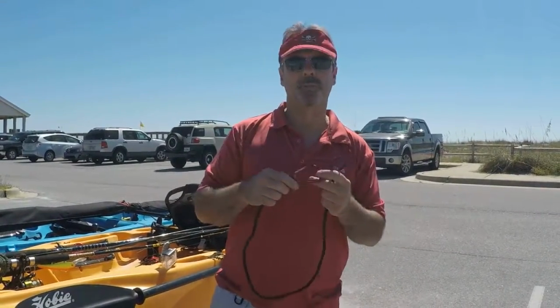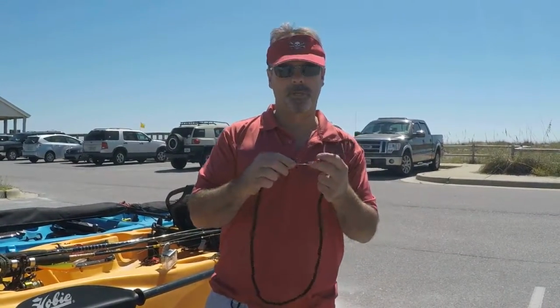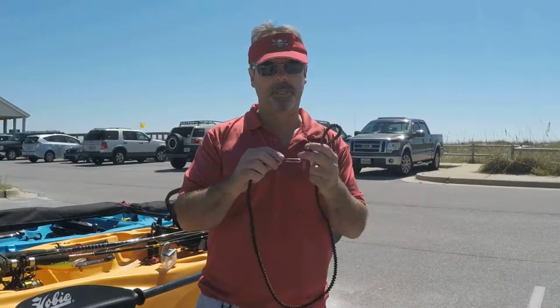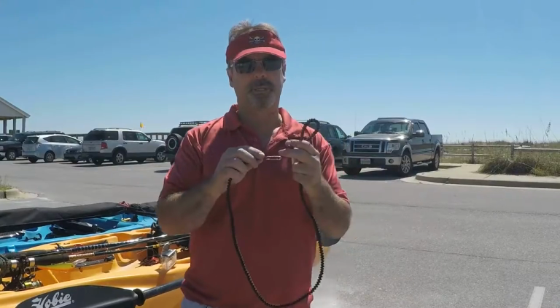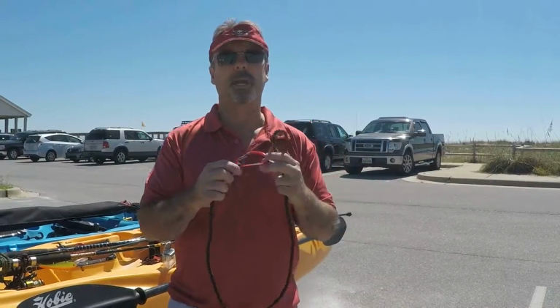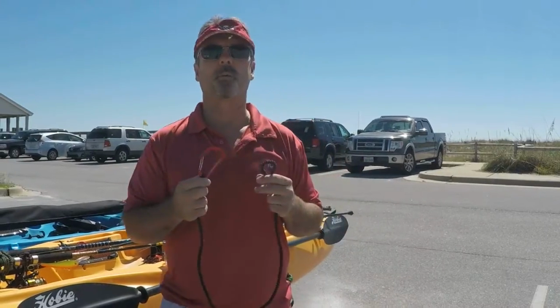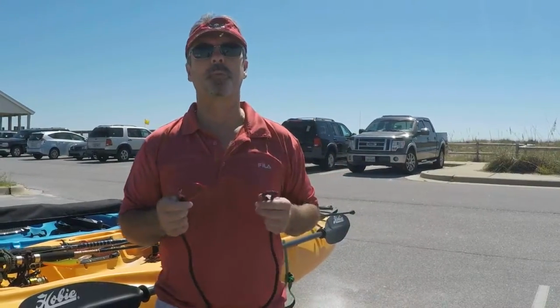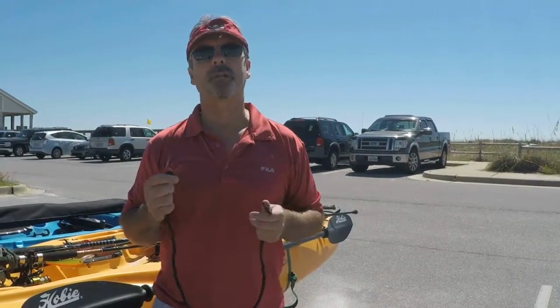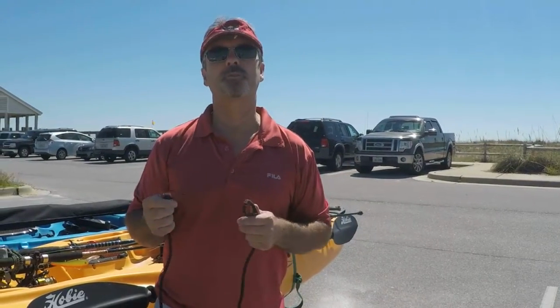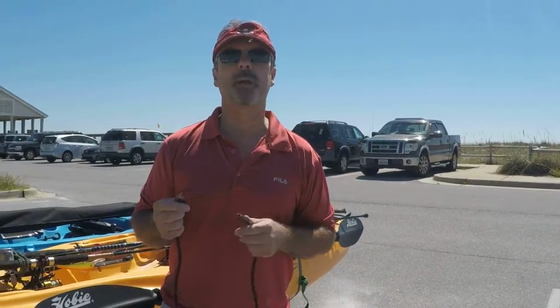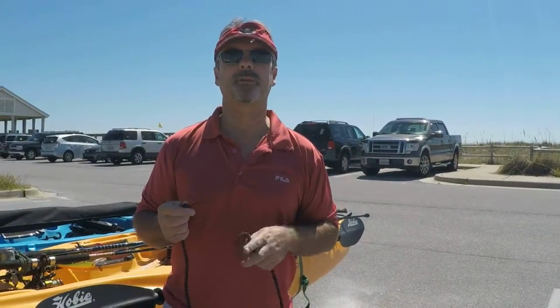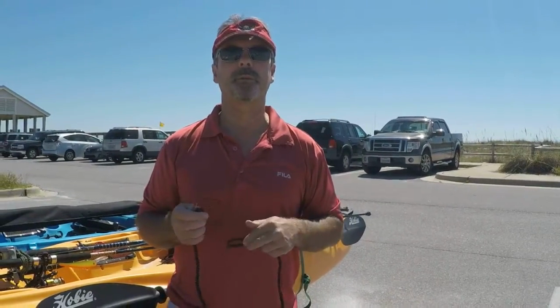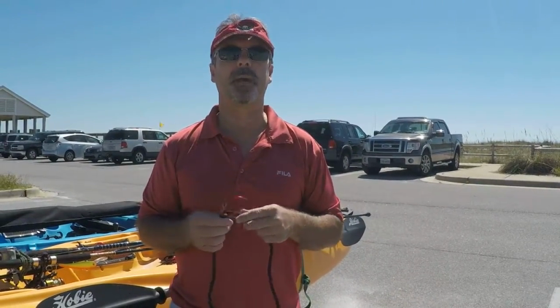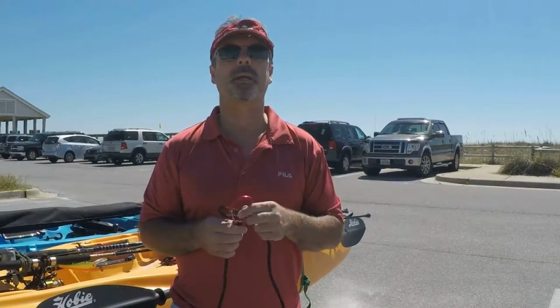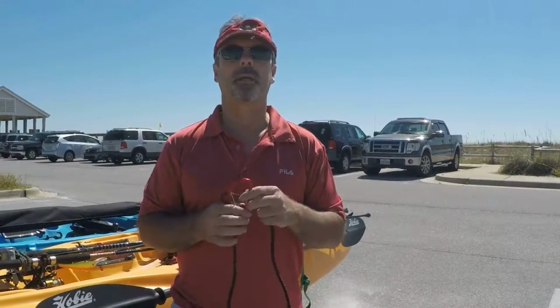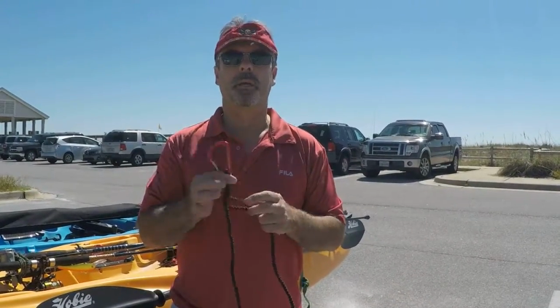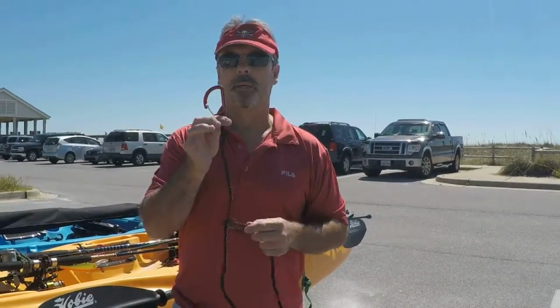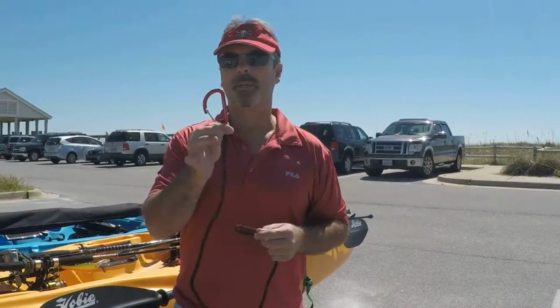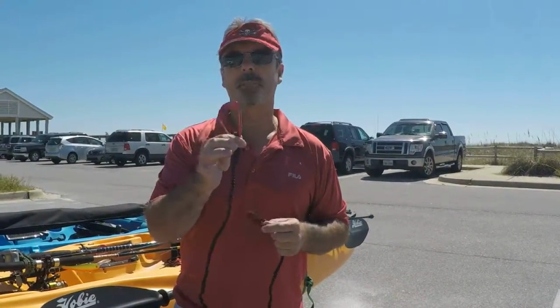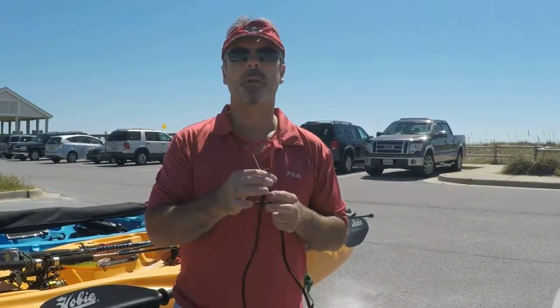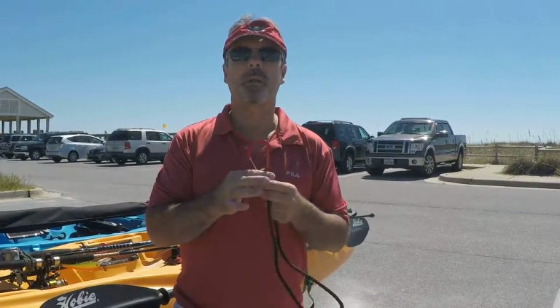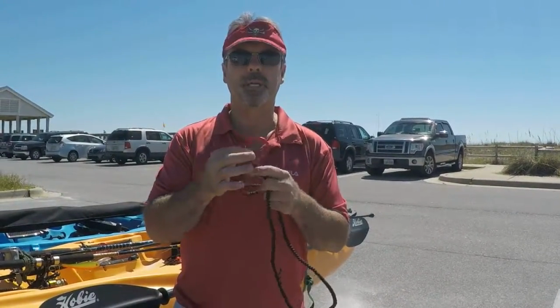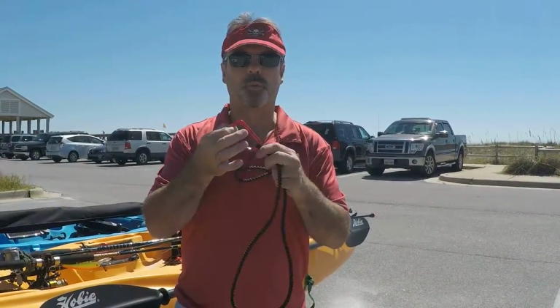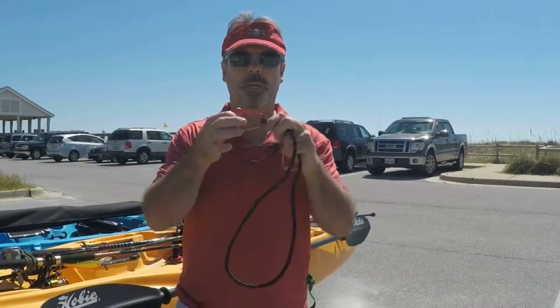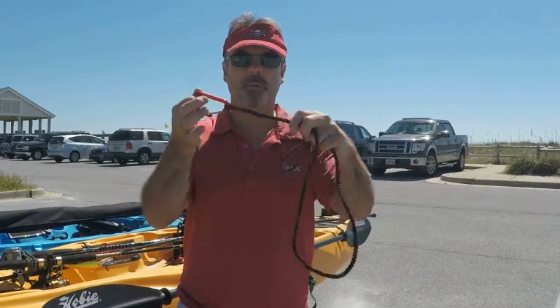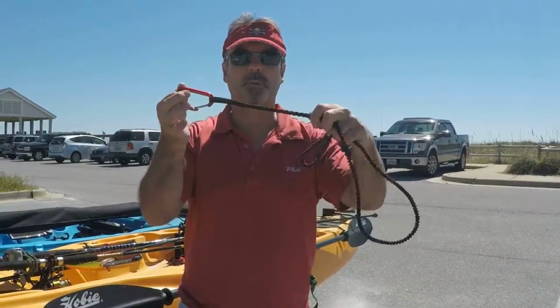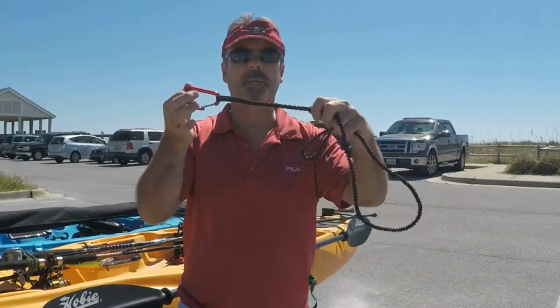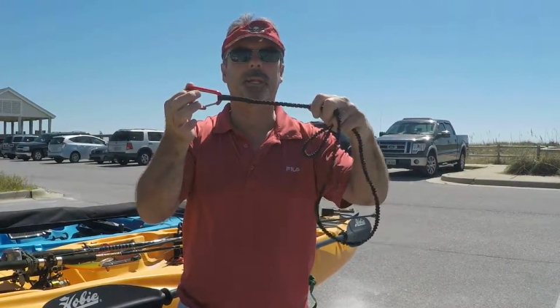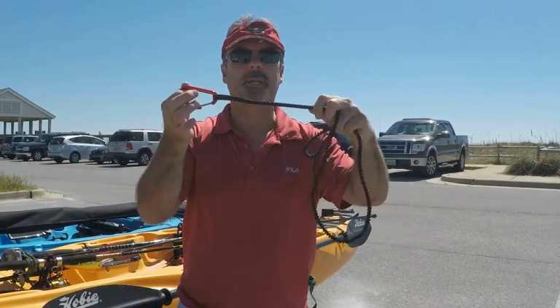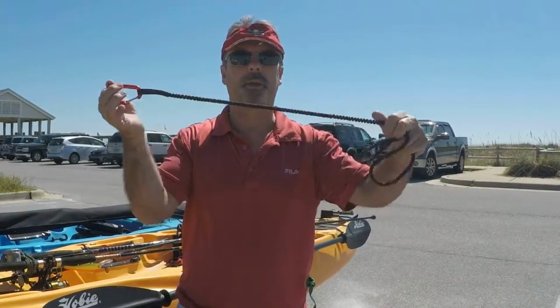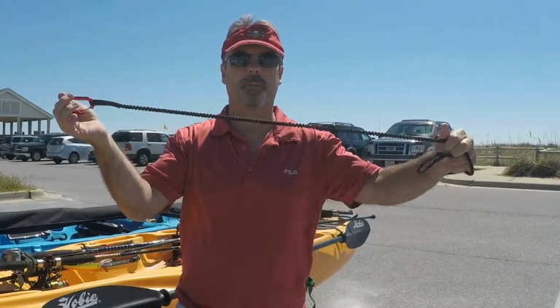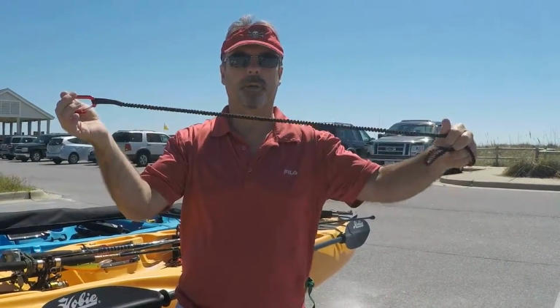We sell these in a one-pack, two-pack, and three-pack. Each one comes with a dedicated carabiner.